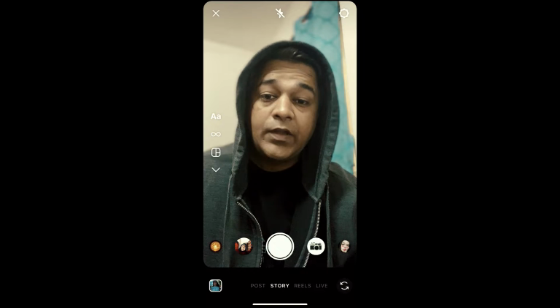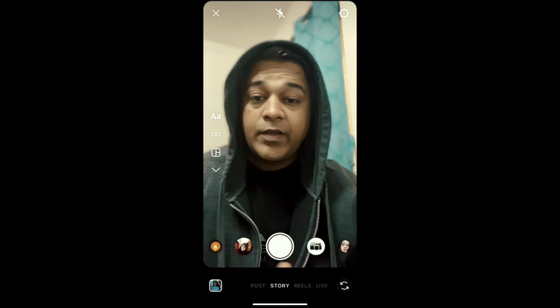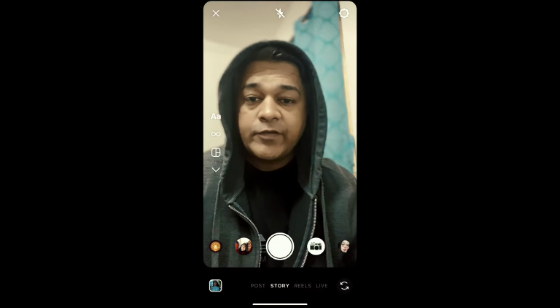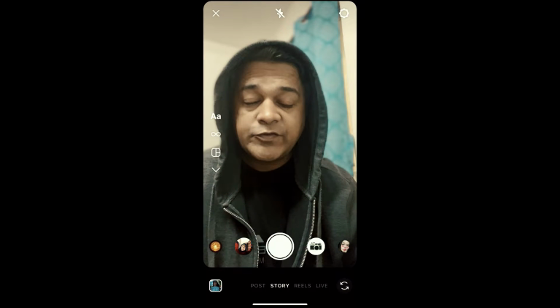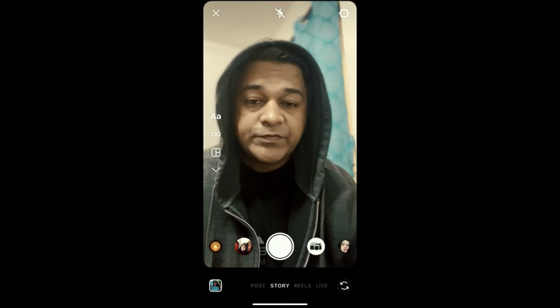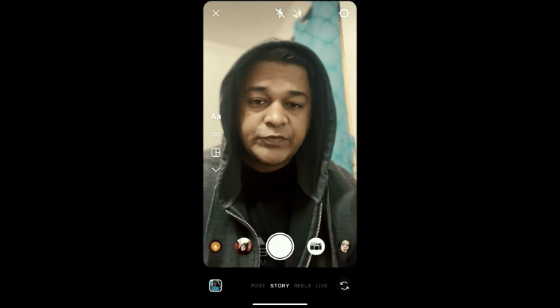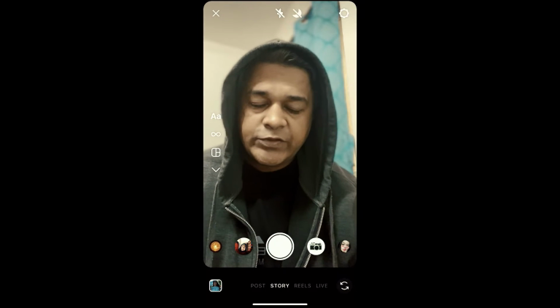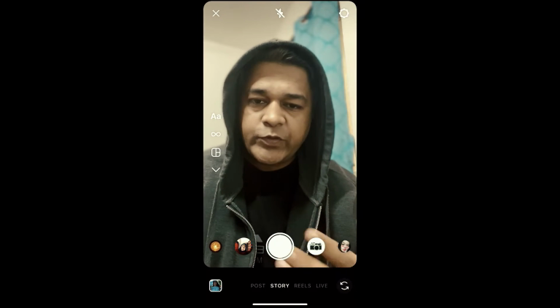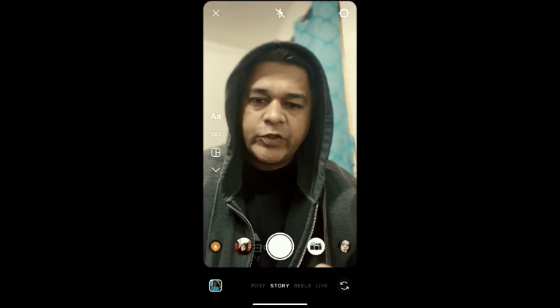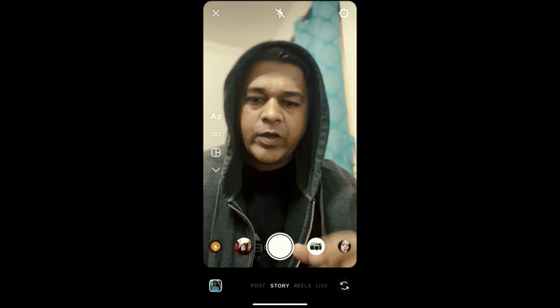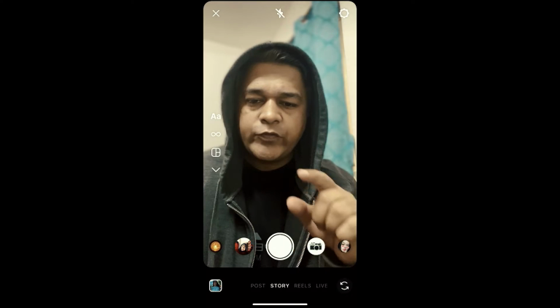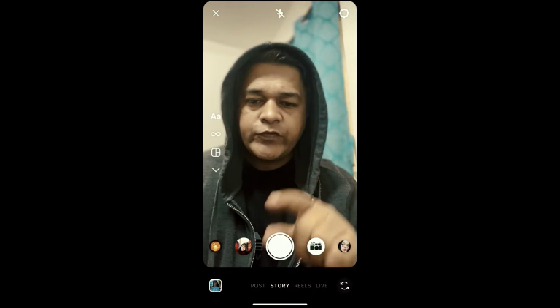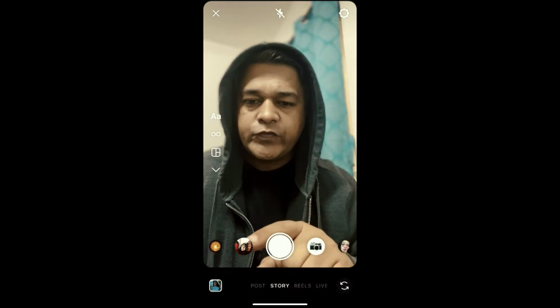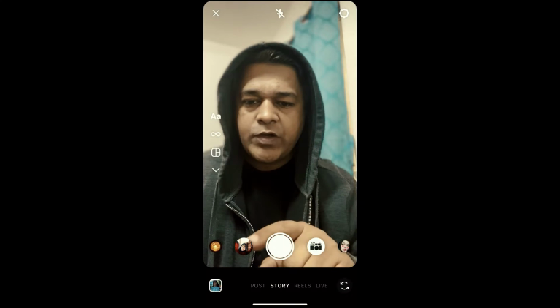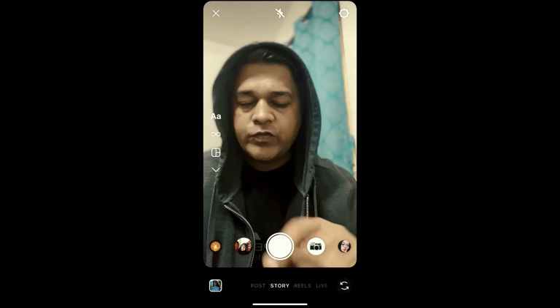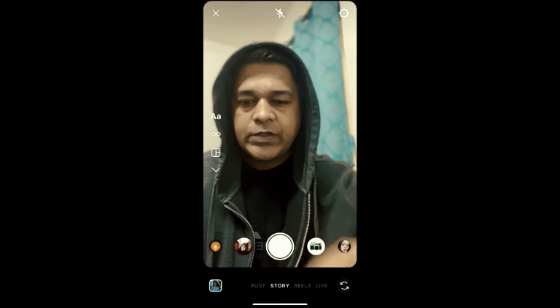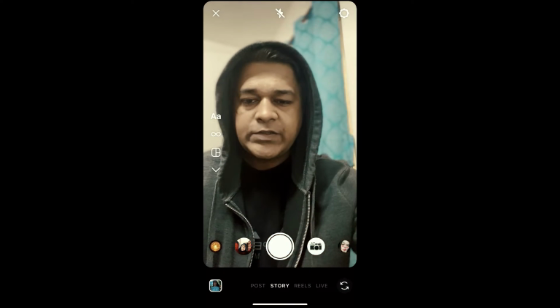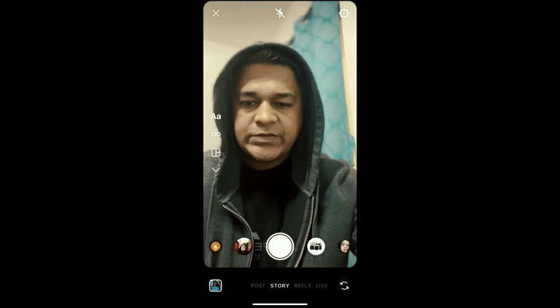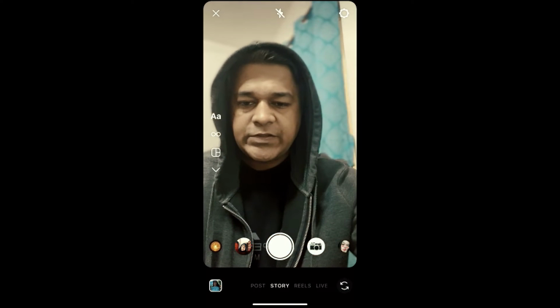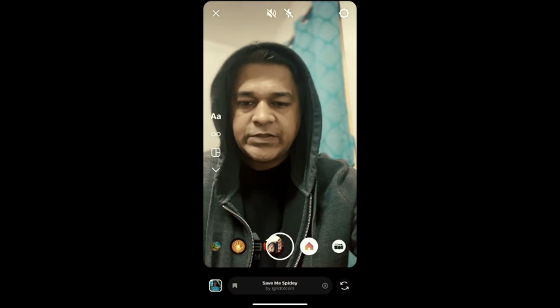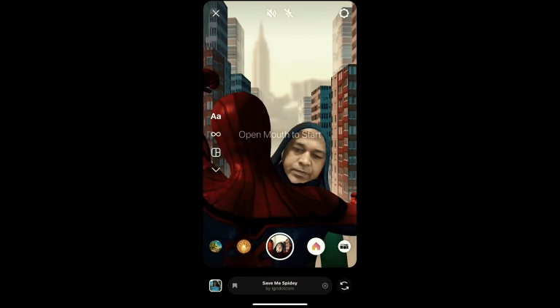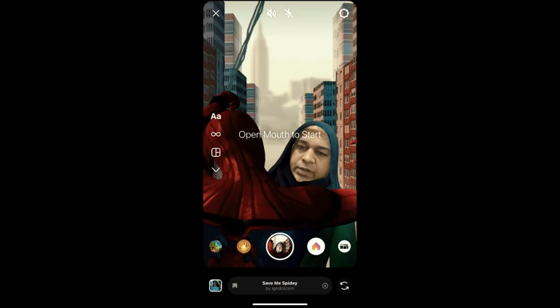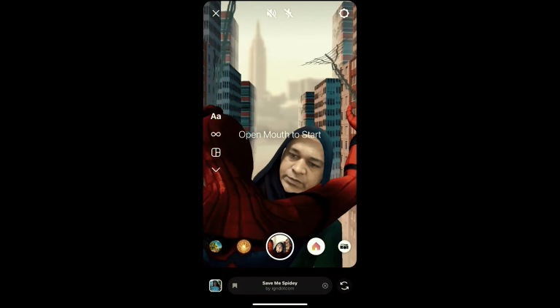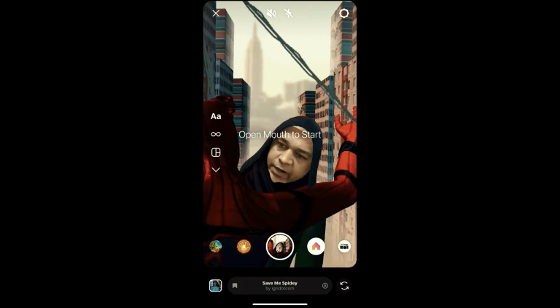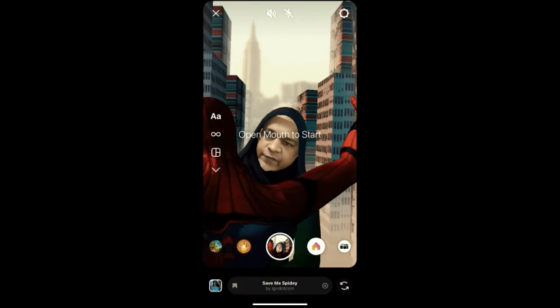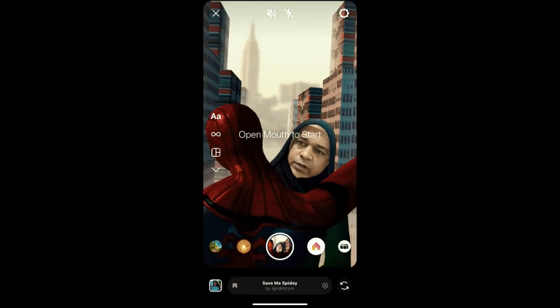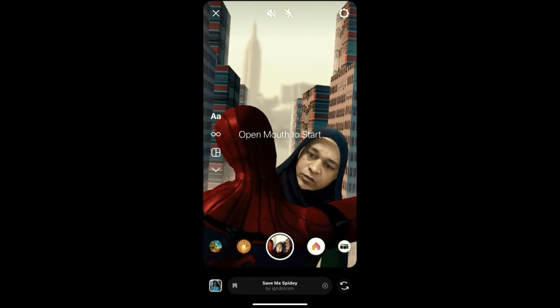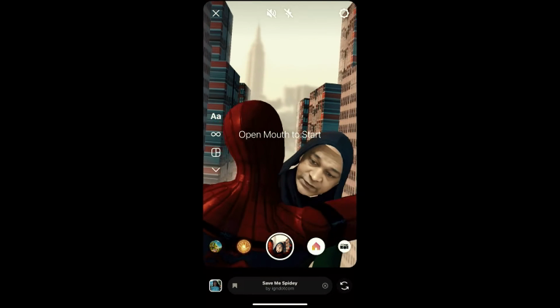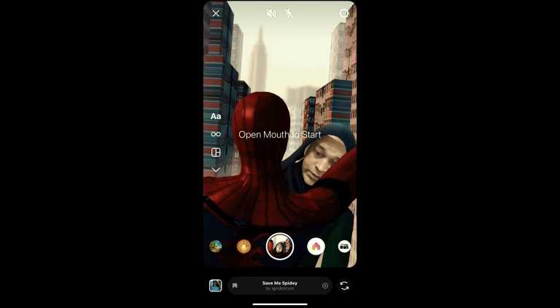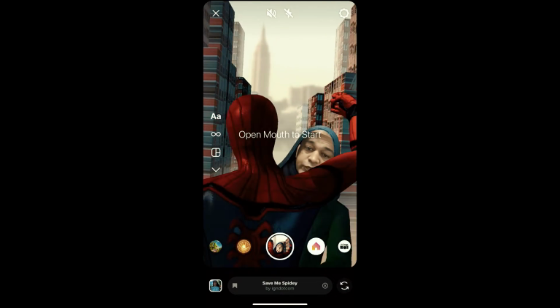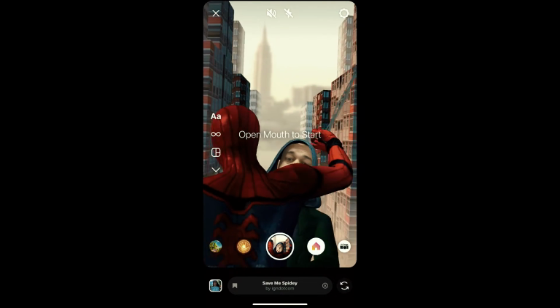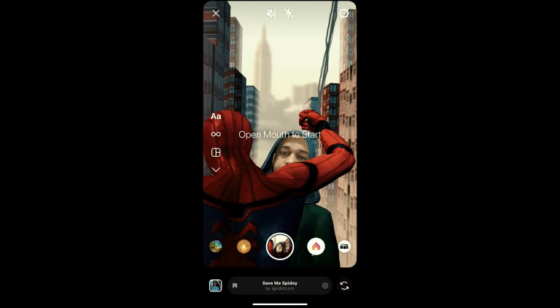Hey guys, what's up? So in this quick video, I'm going to show you how you can get this Save me Spidey filter on Instagram. So this is the filter.